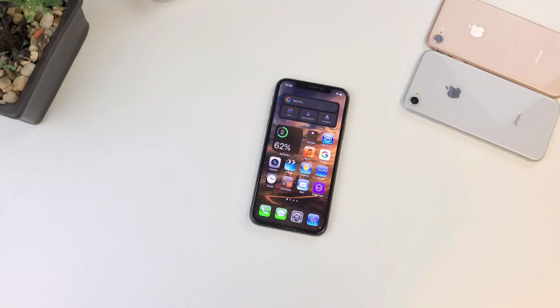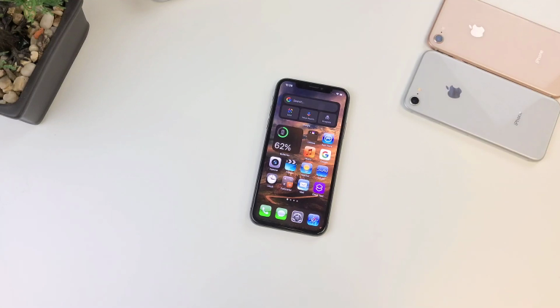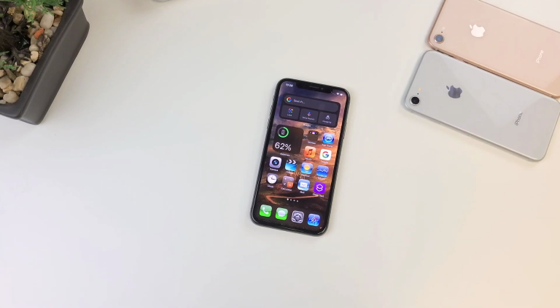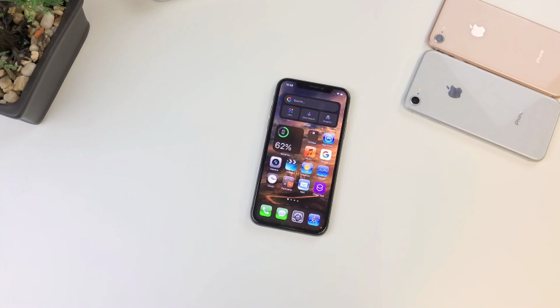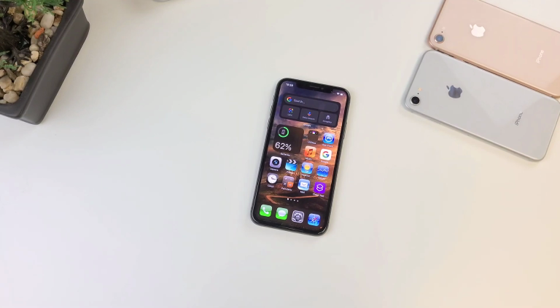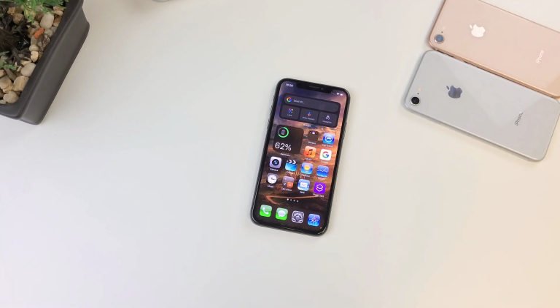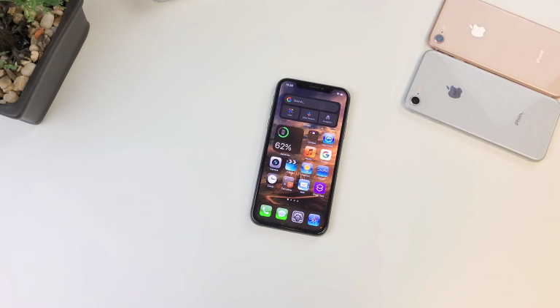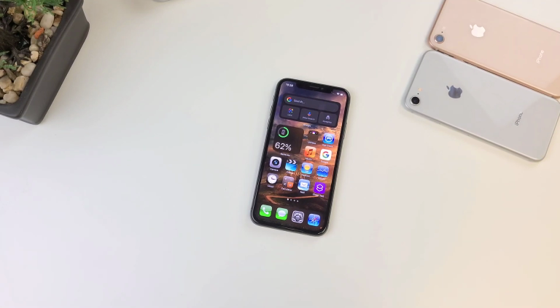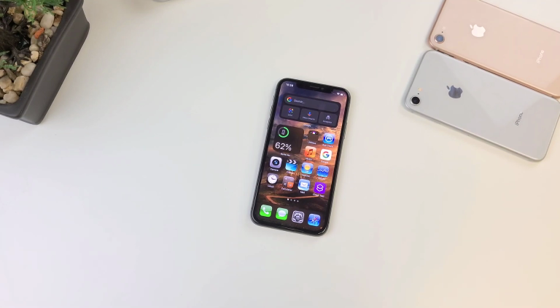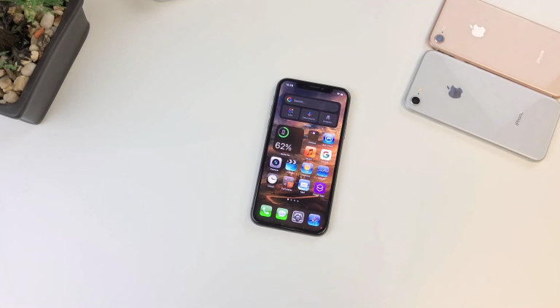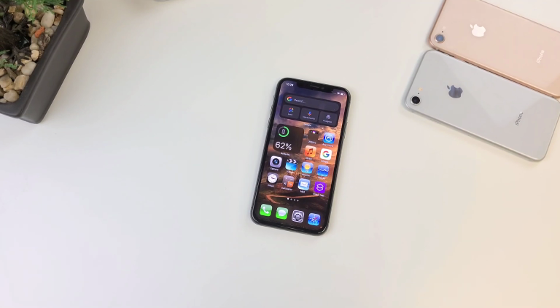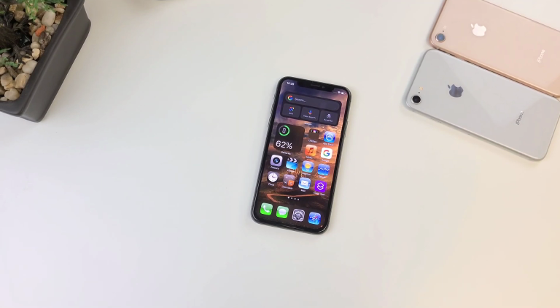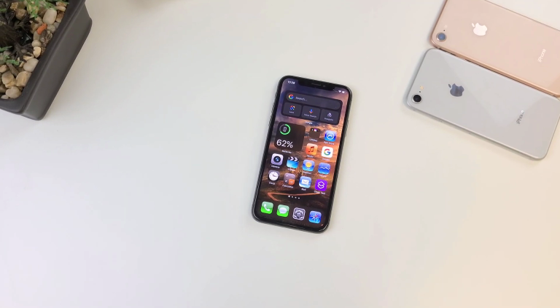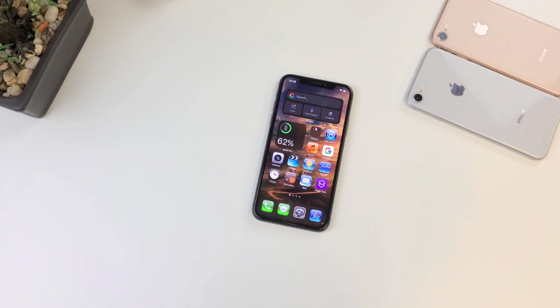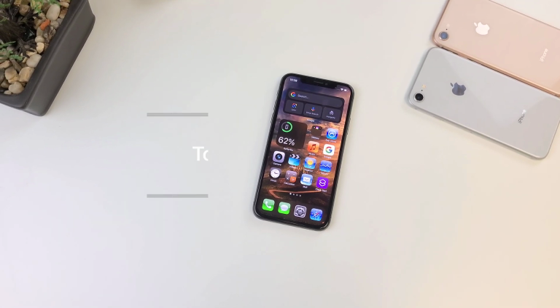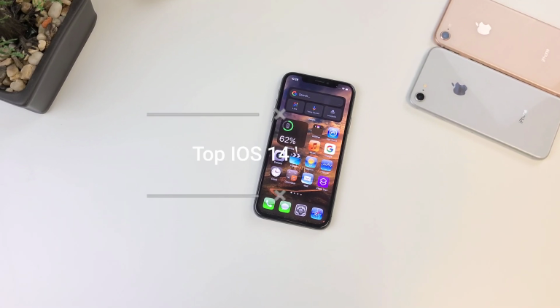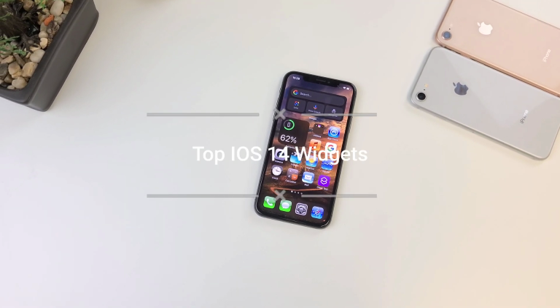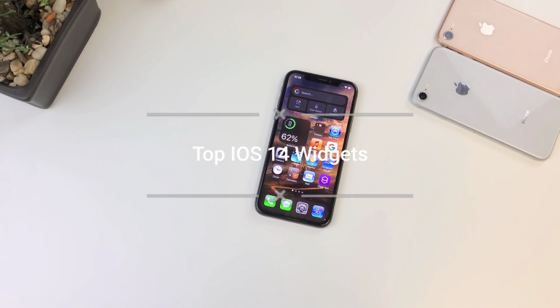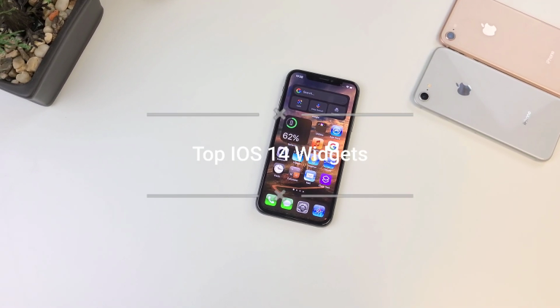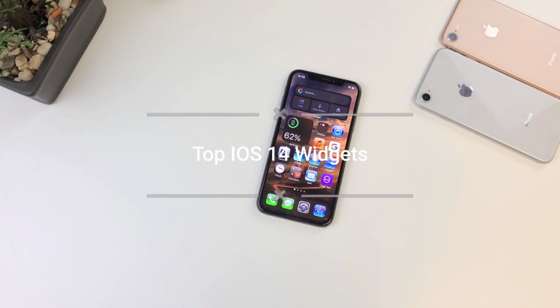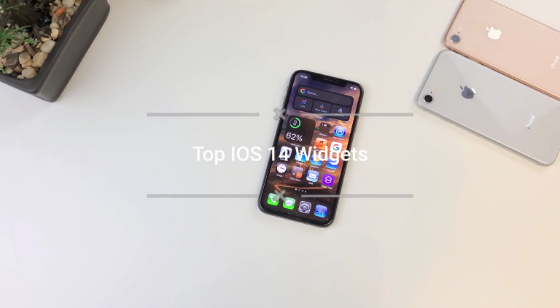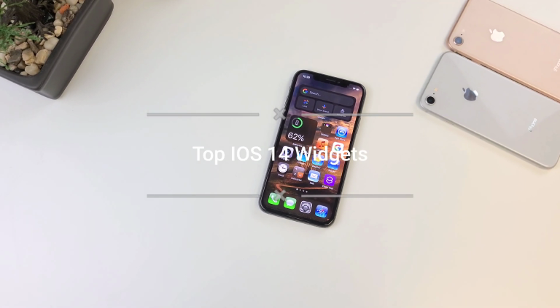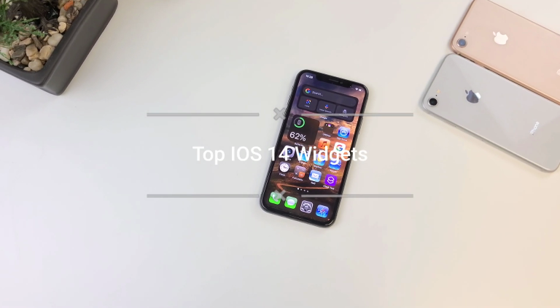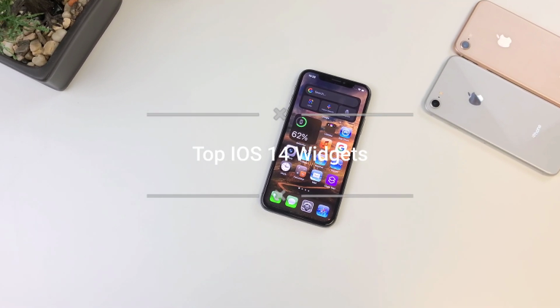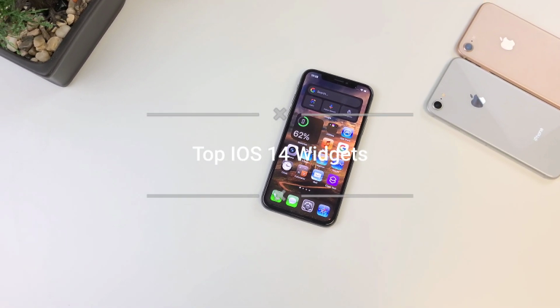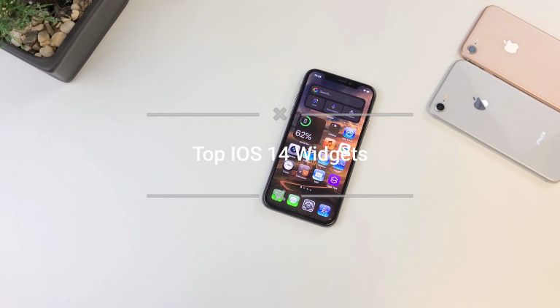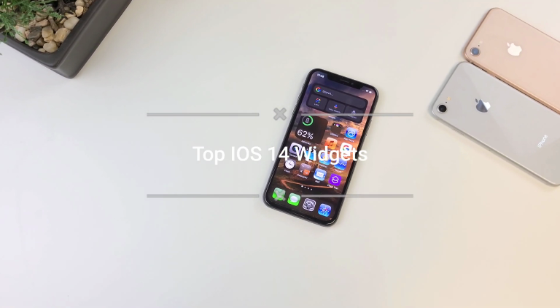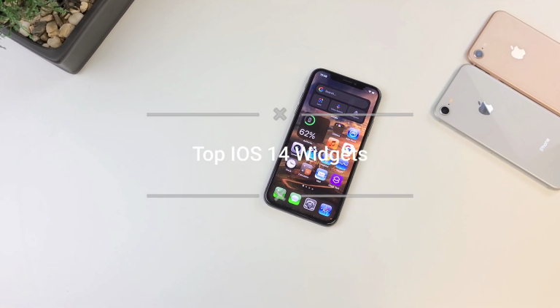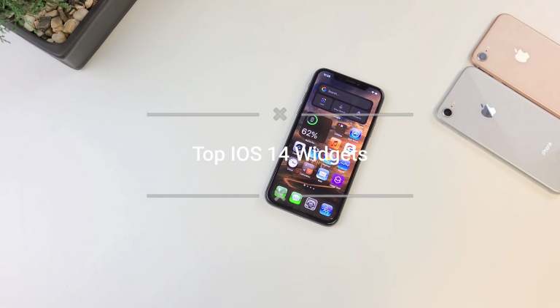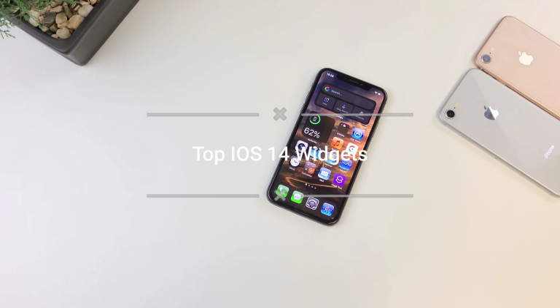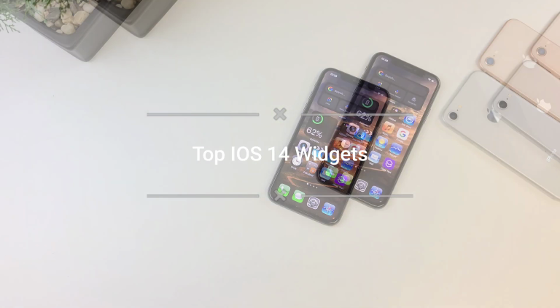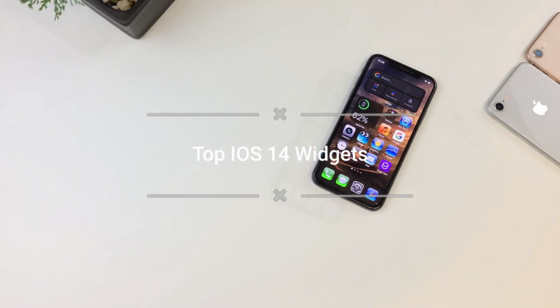What is going on guys? Today we're going to go over my favorite iOS 14 widgets.